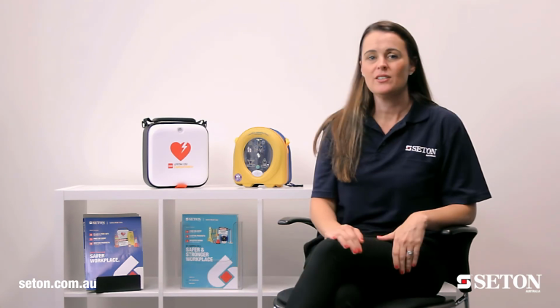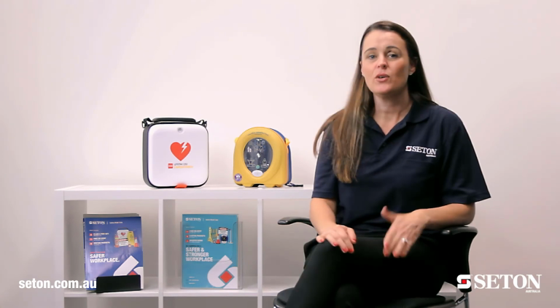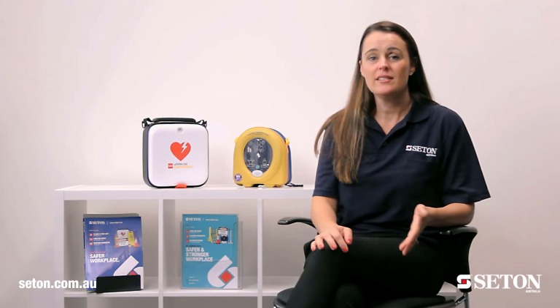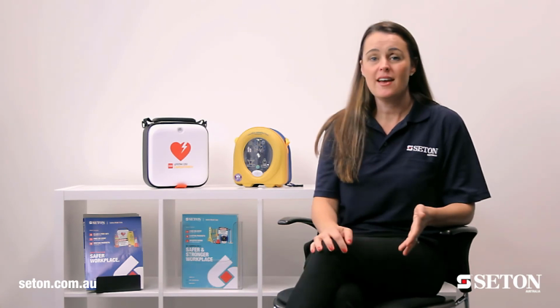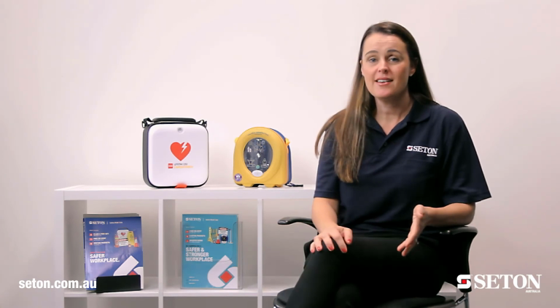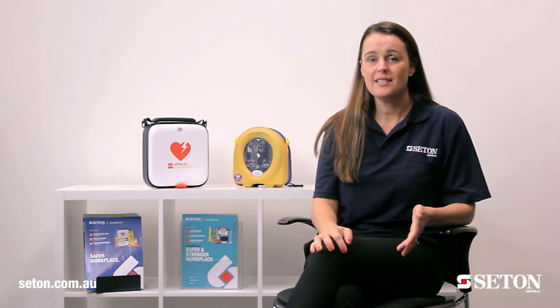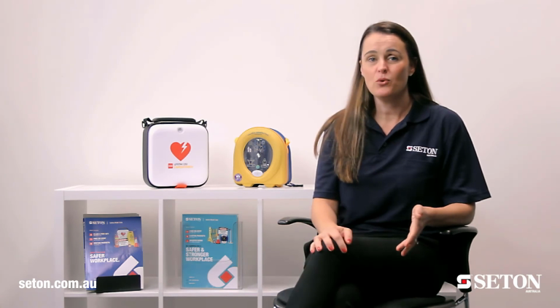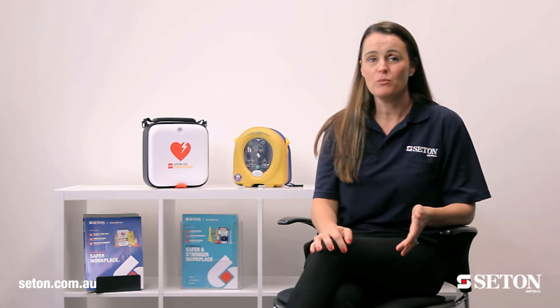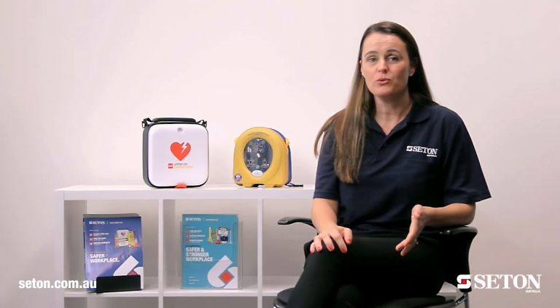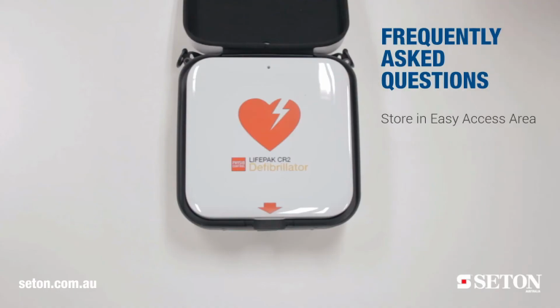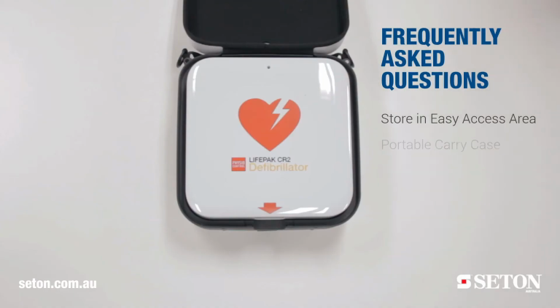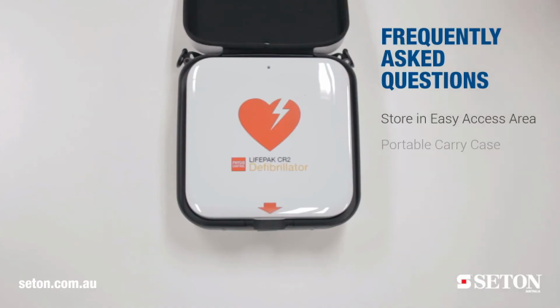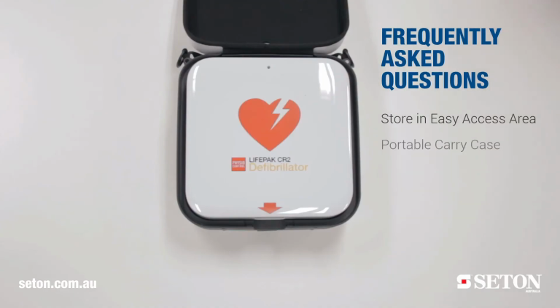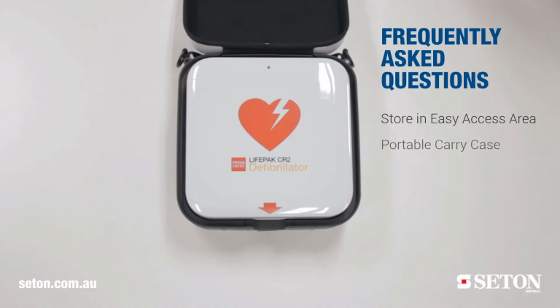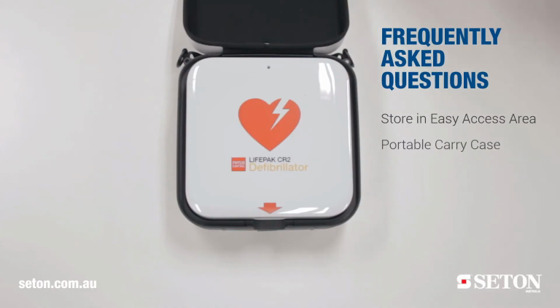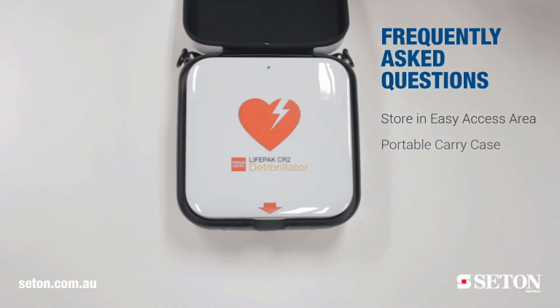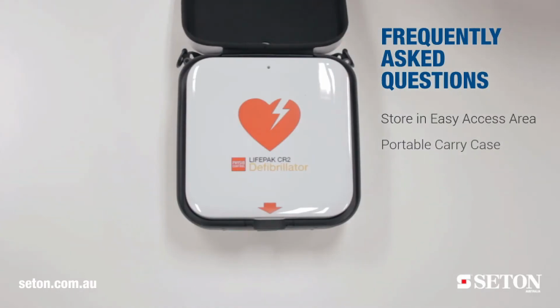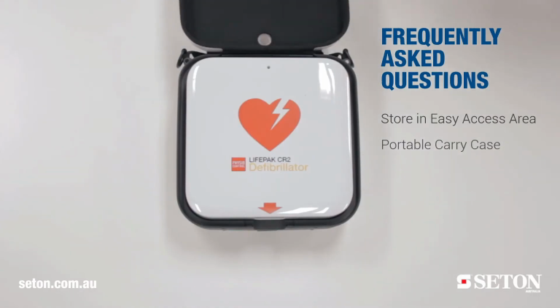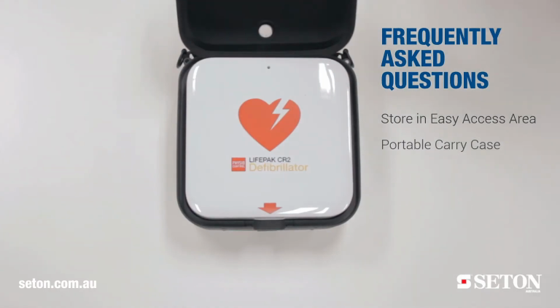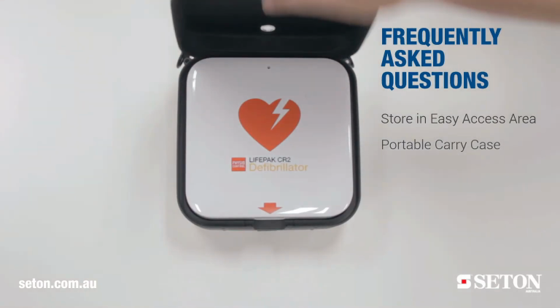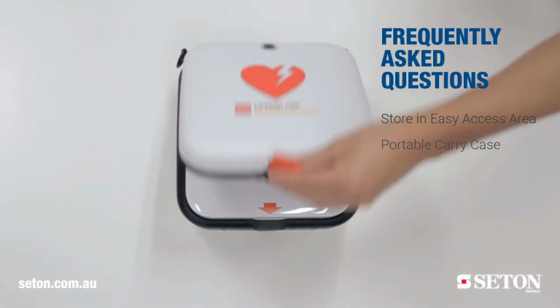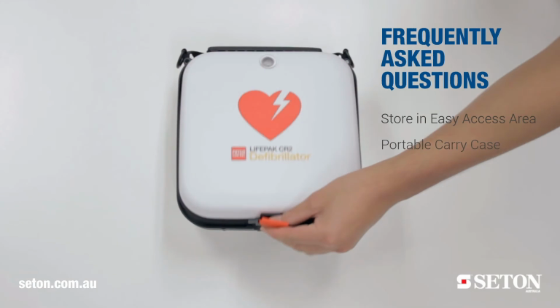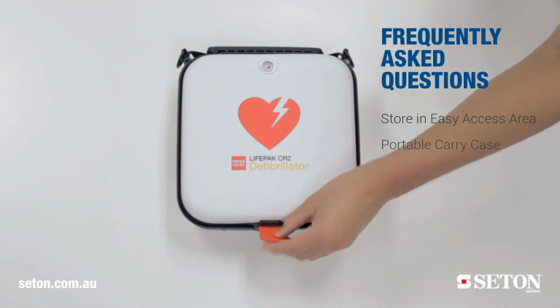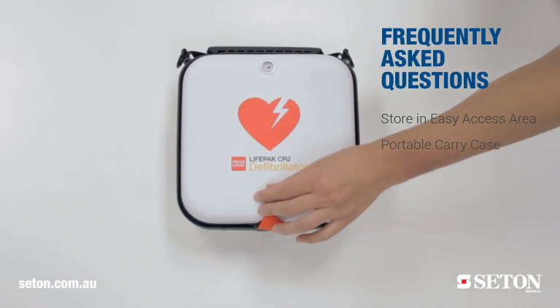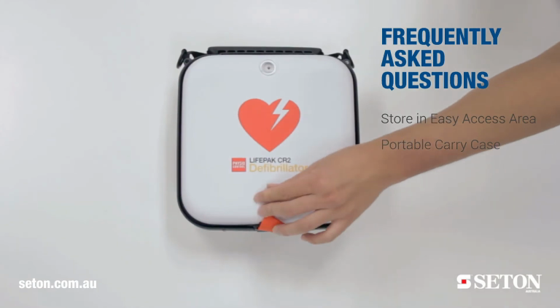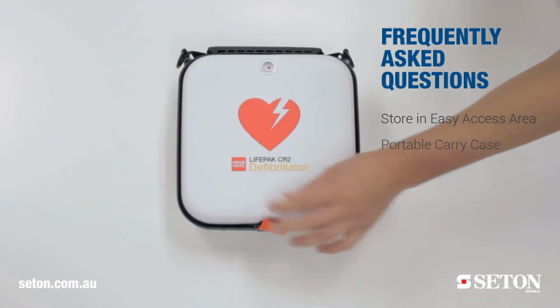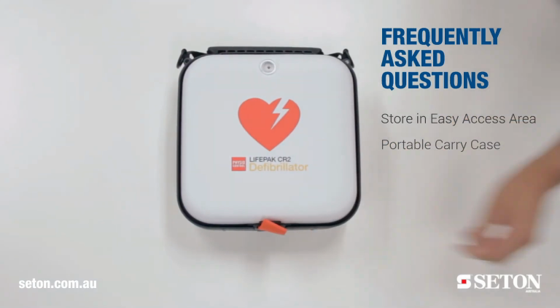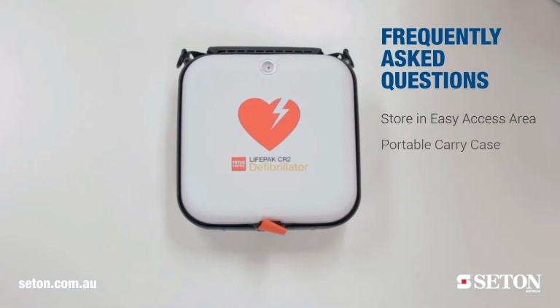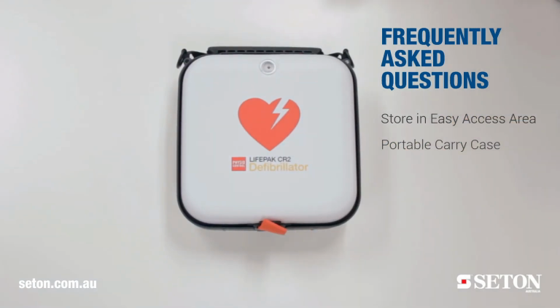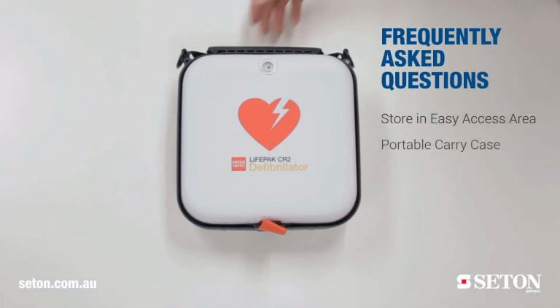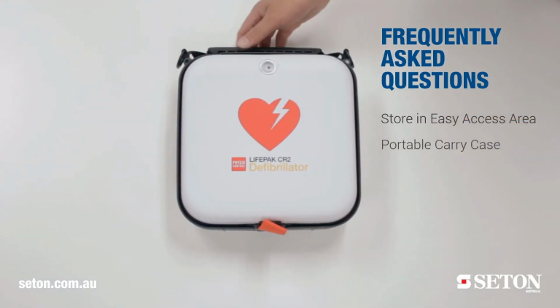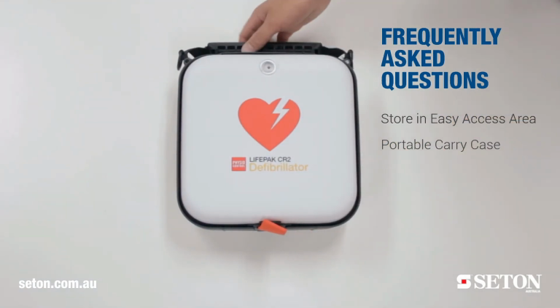So is the AED portable? Yes. All units are lightweight and come supplied in a carry case.